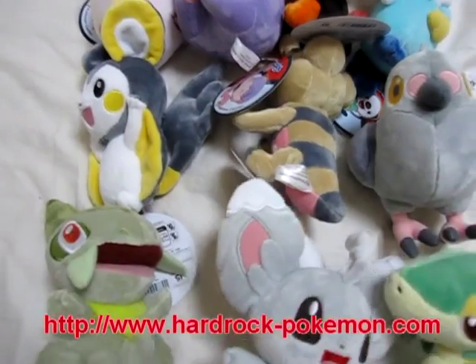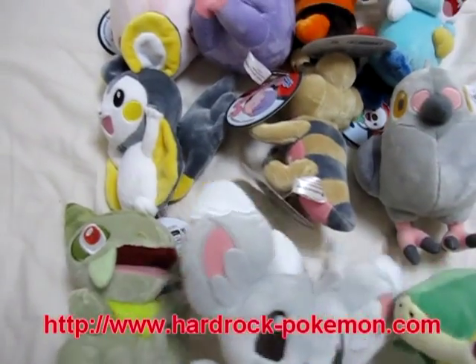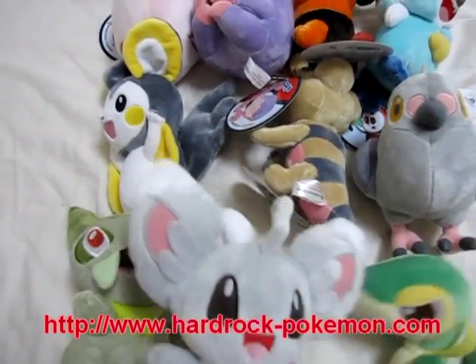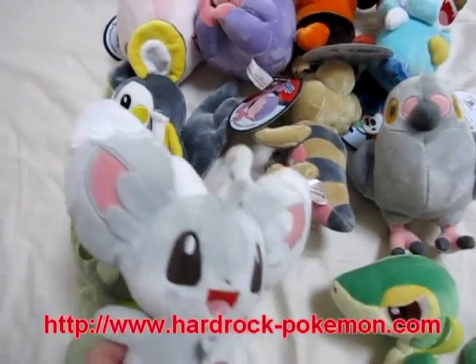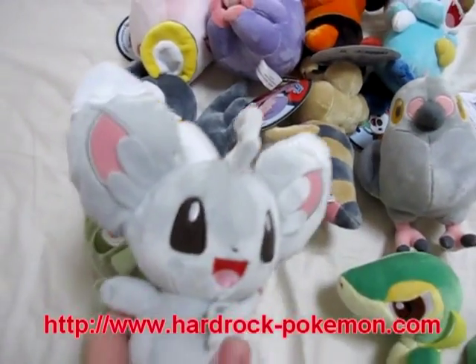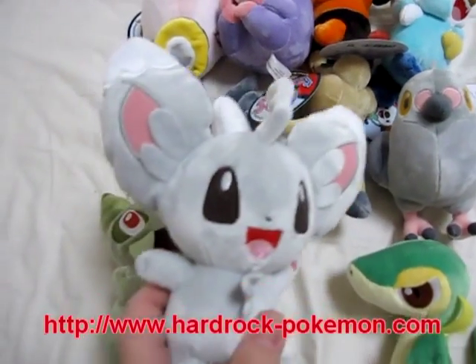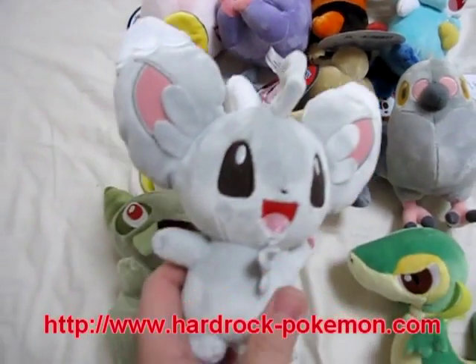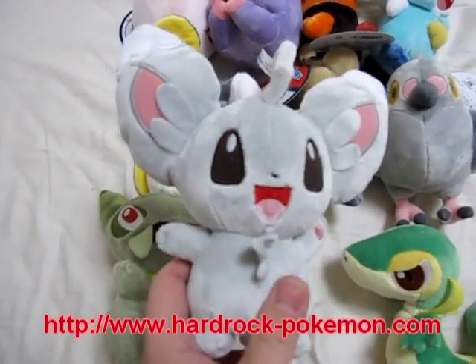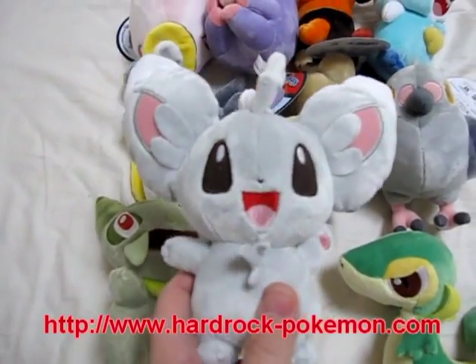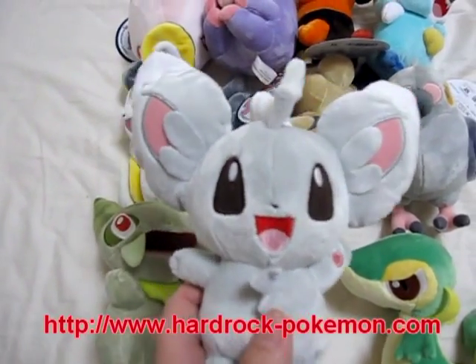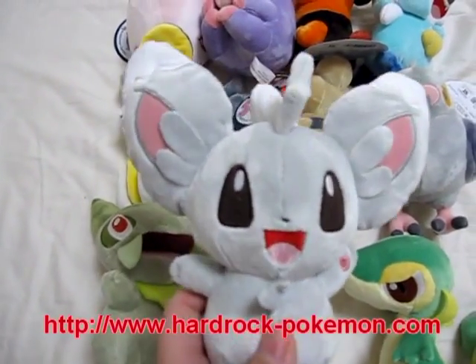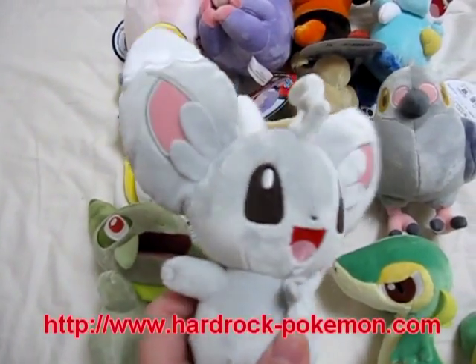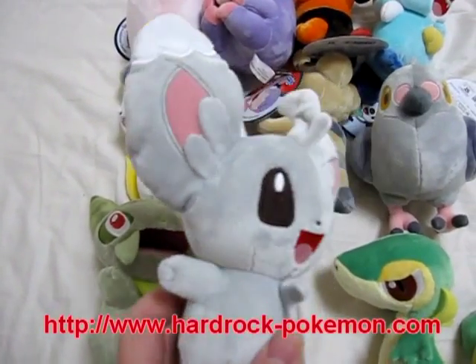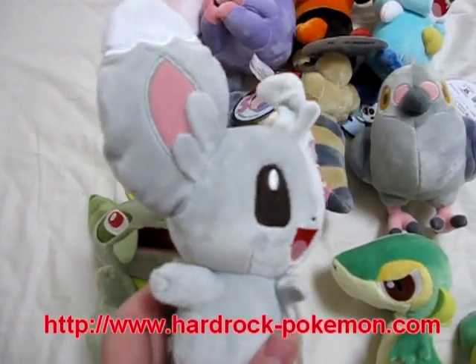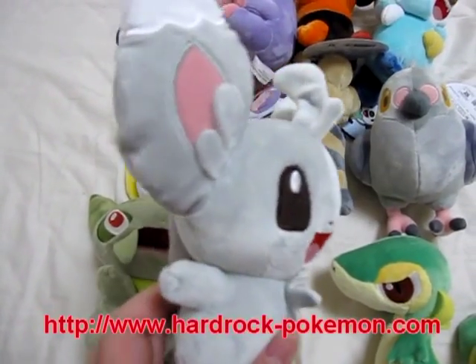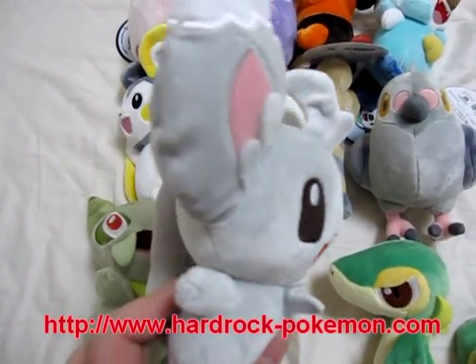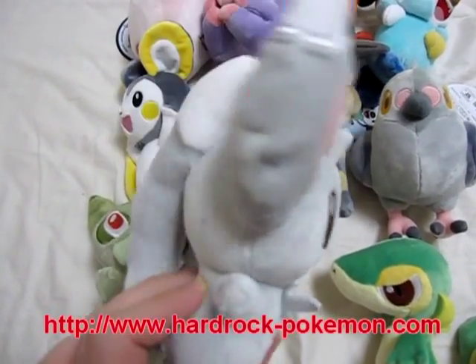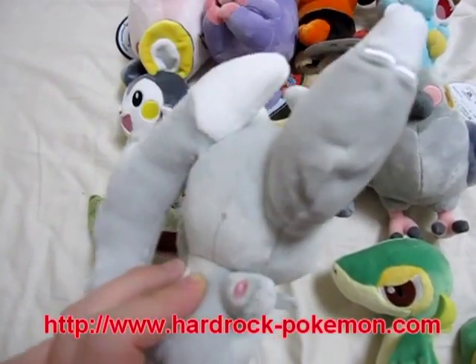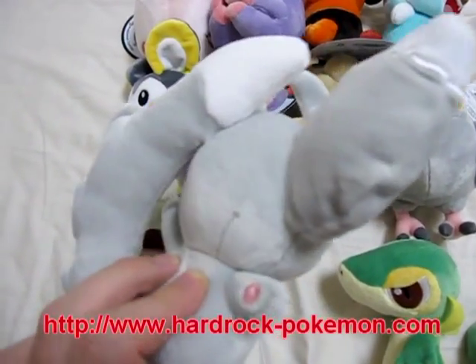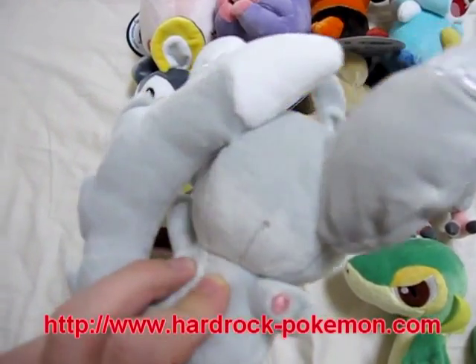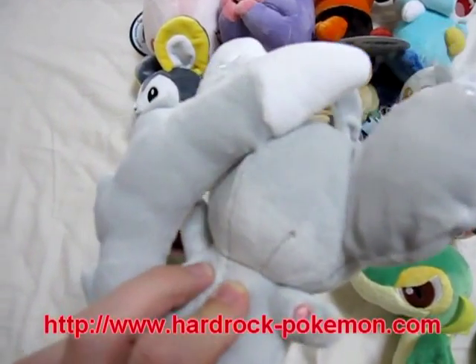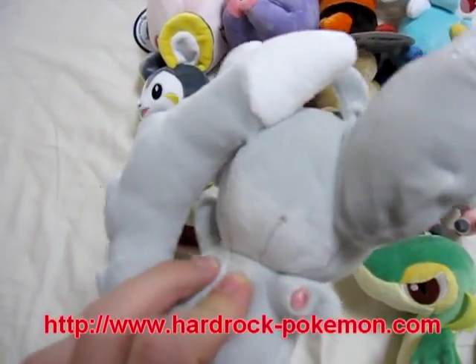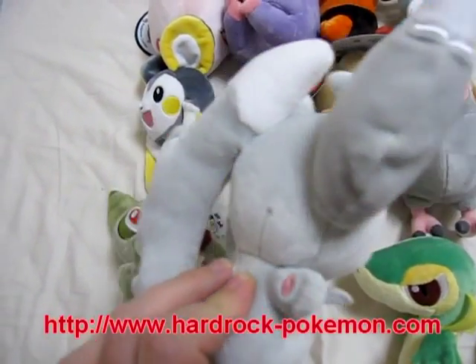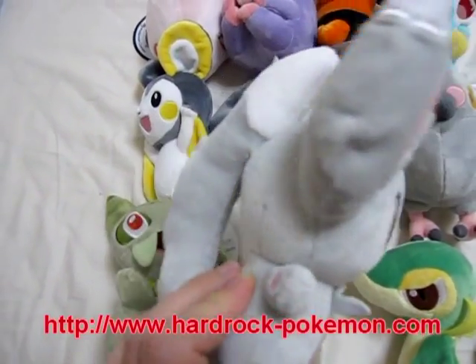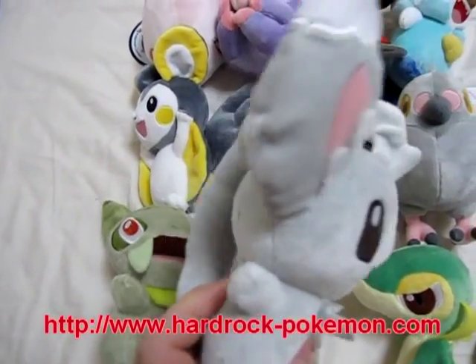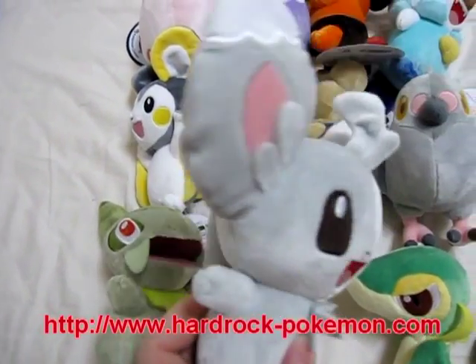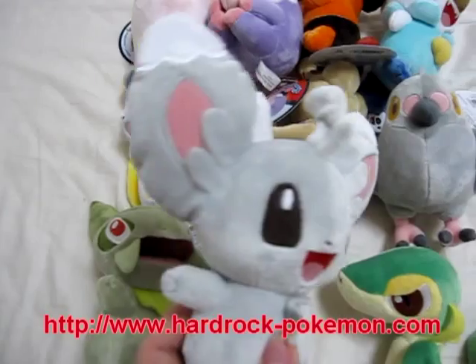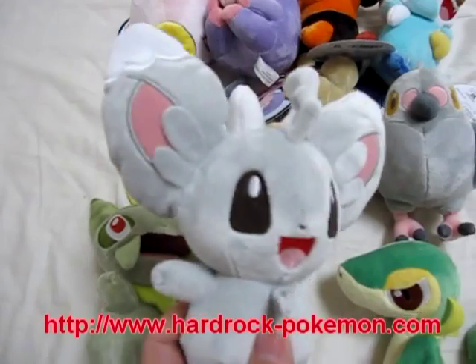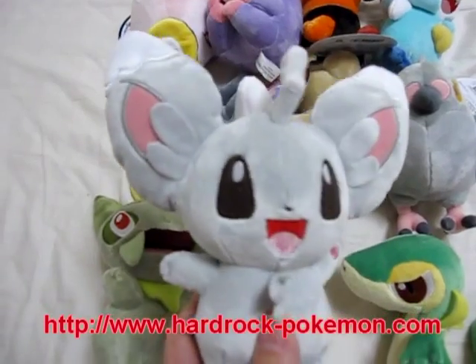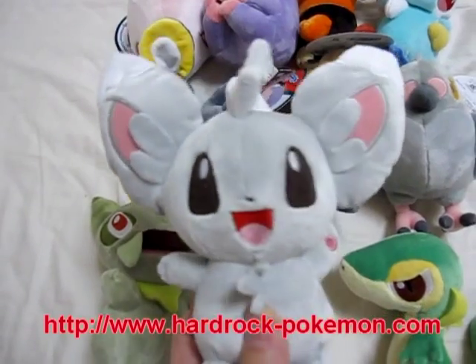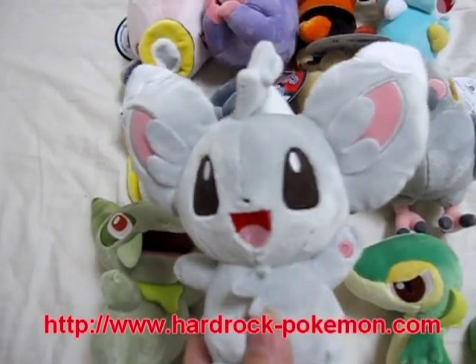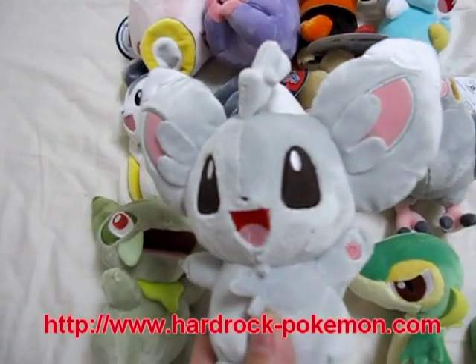This is Chidami. Little mouse type Pokemon. Very cute.